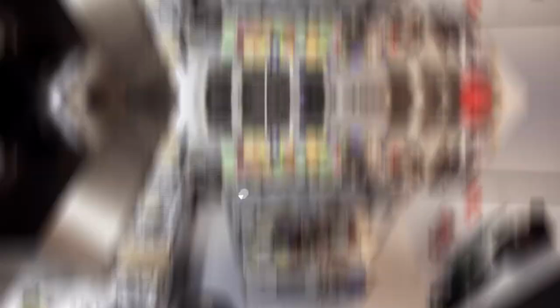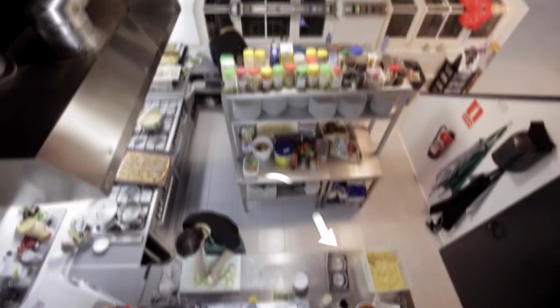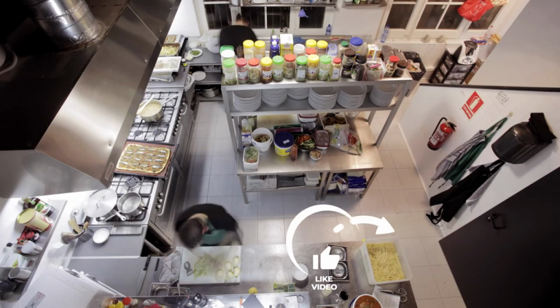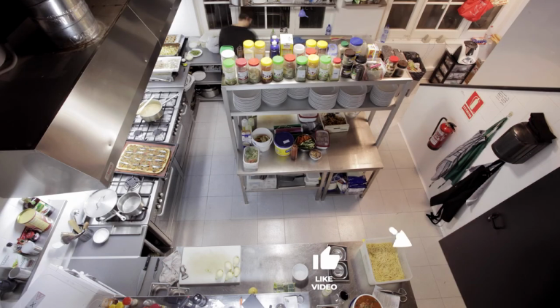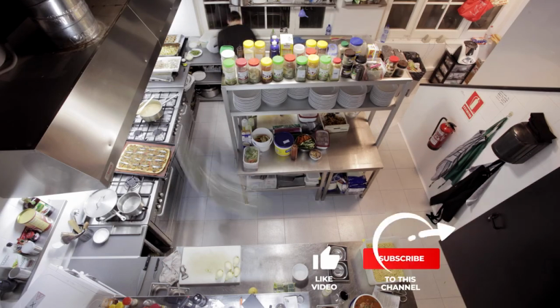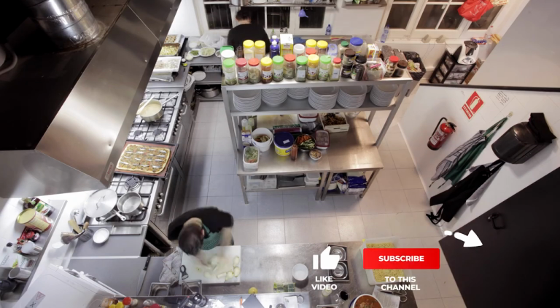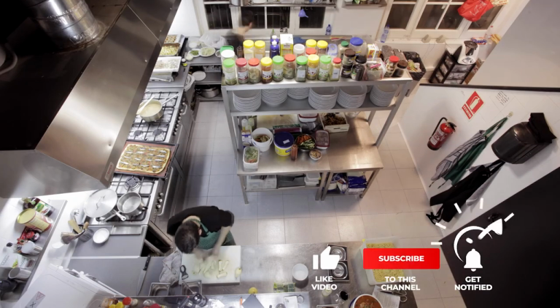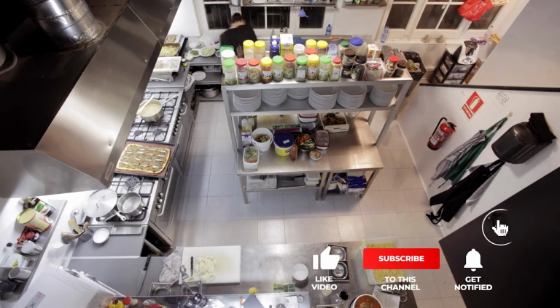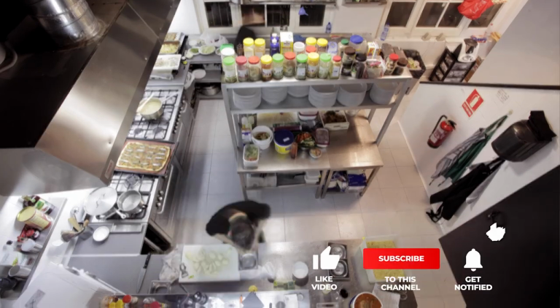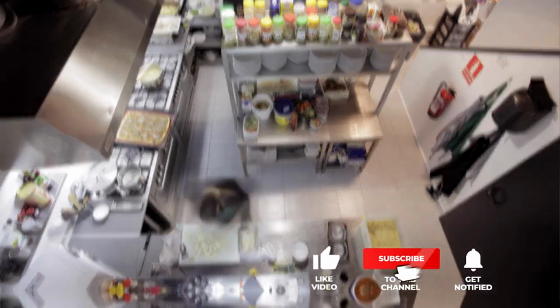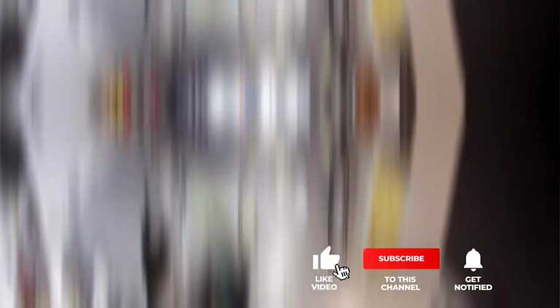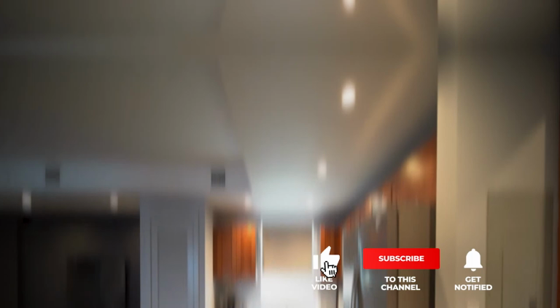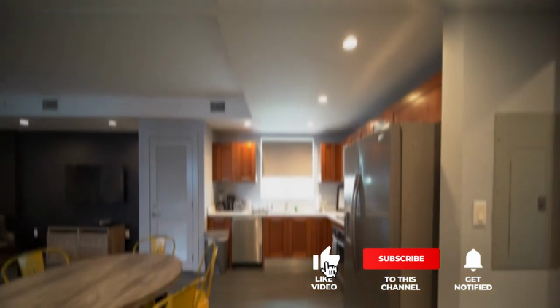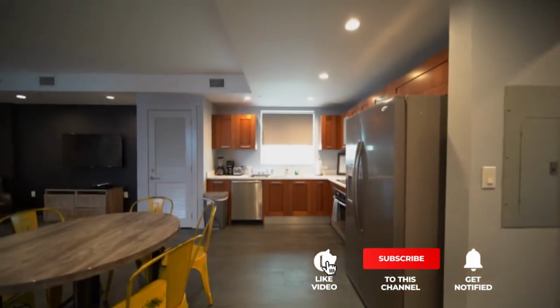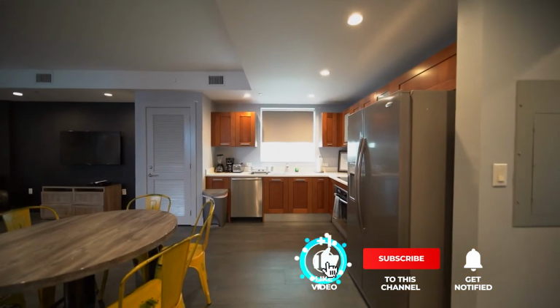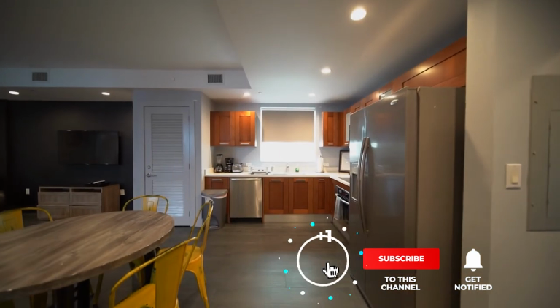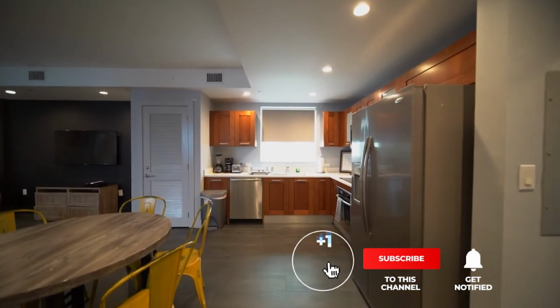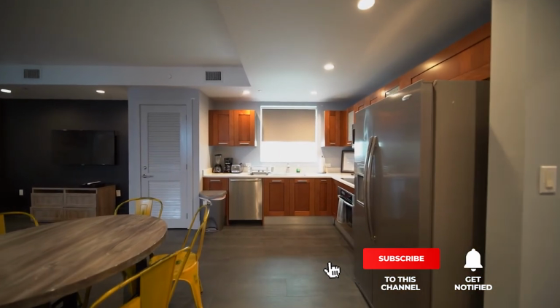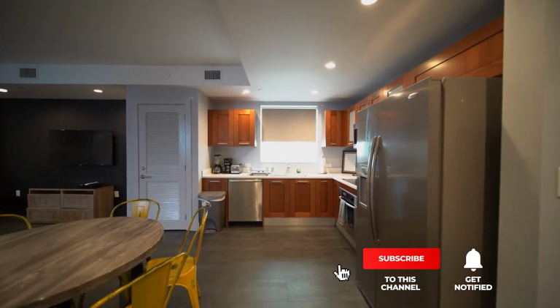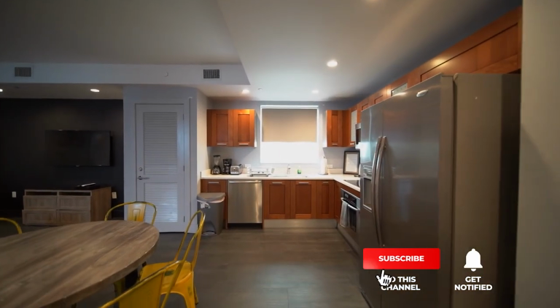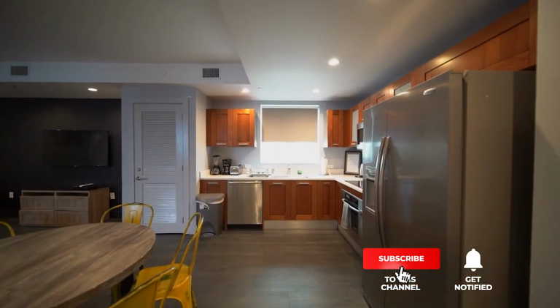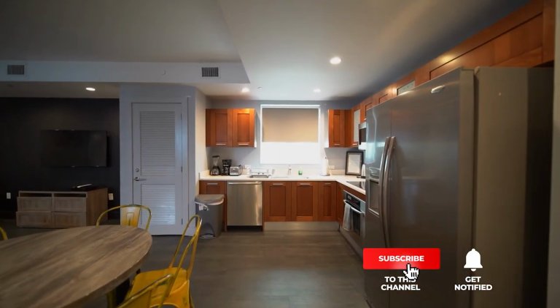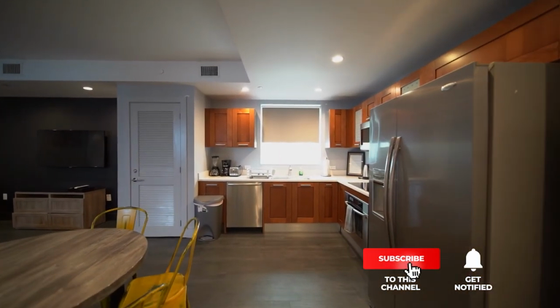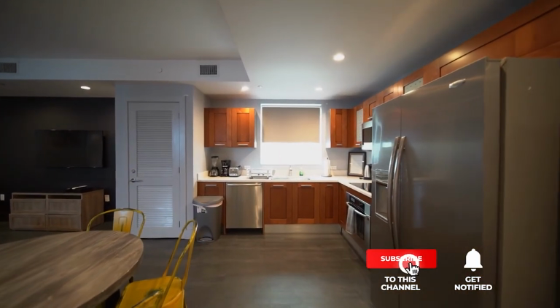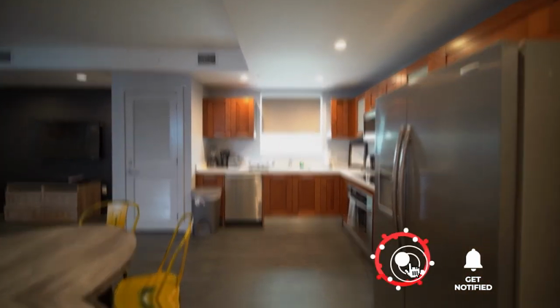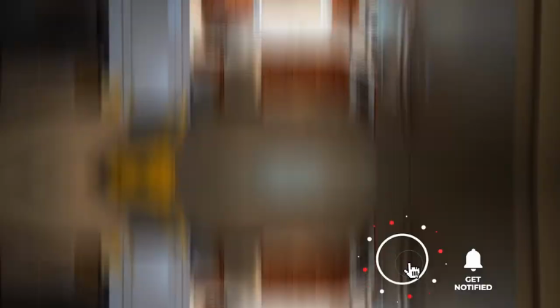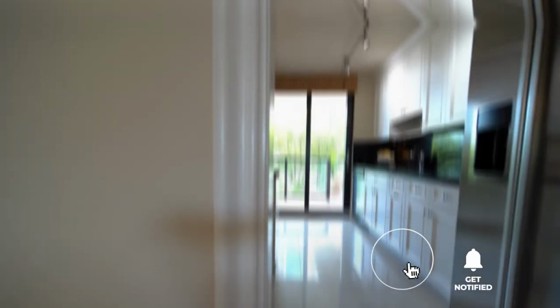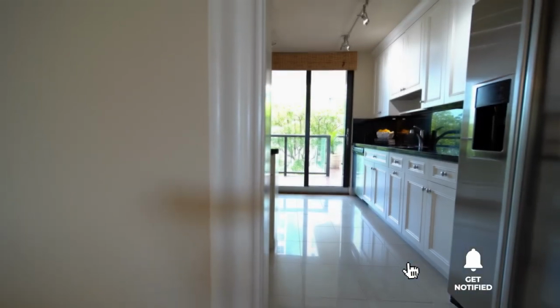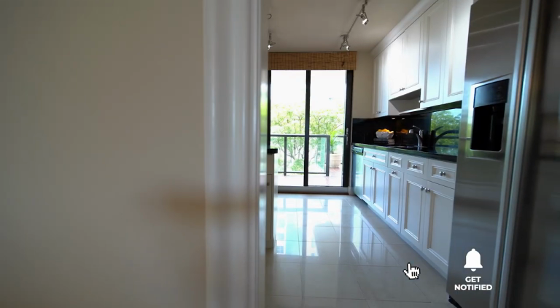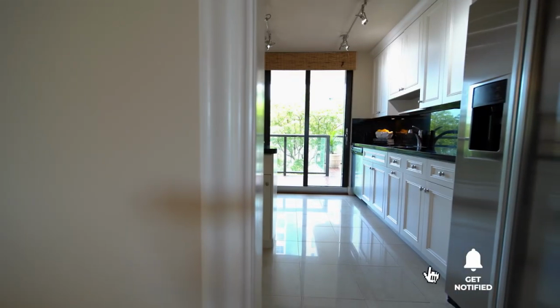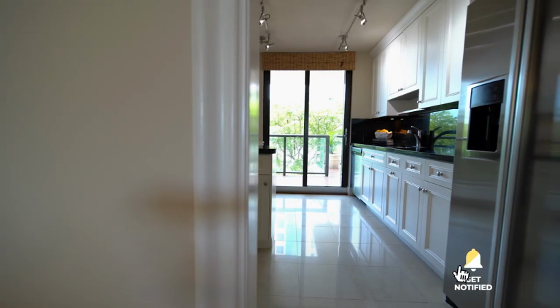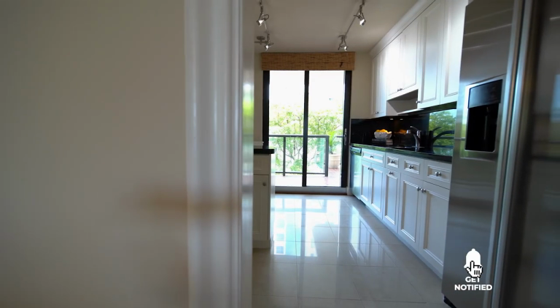That's all for now. Thanks for watching. If we helped you out in any way, please hit the like and subscribe button. We'll see you guys in the next video.